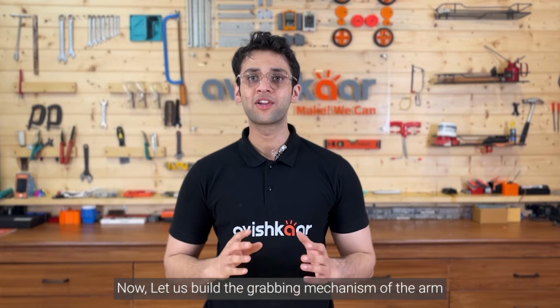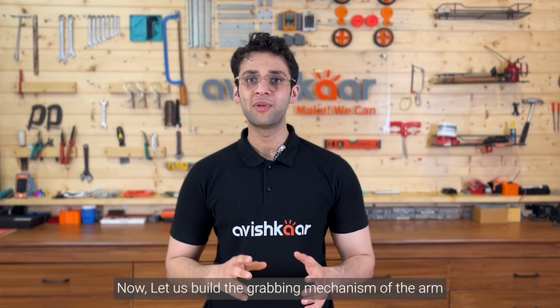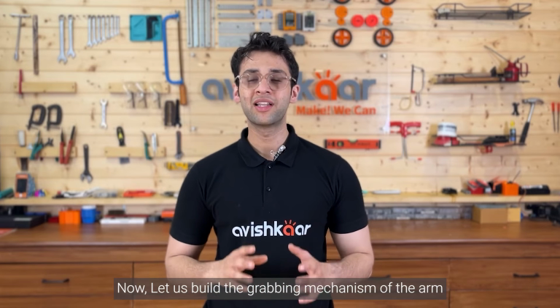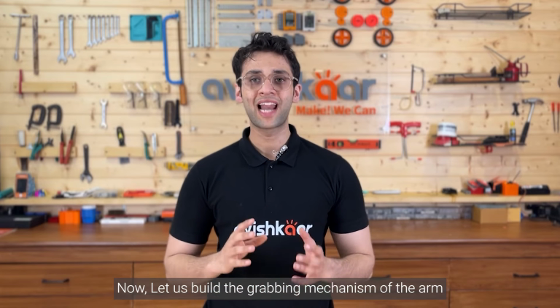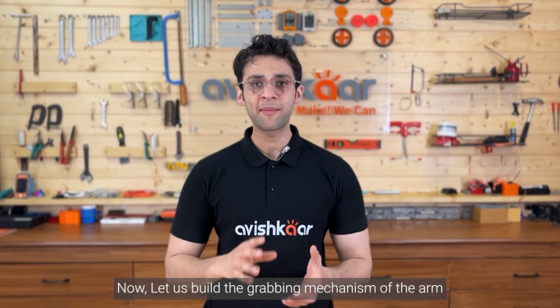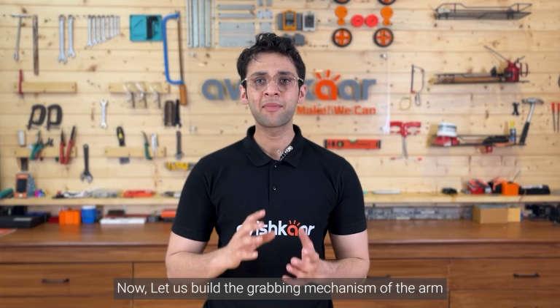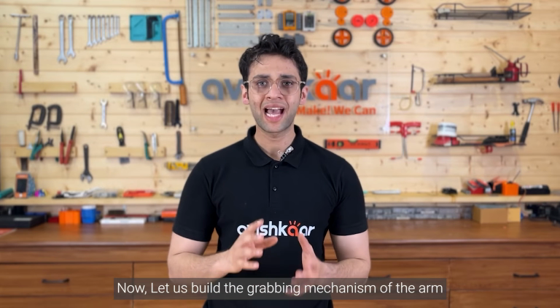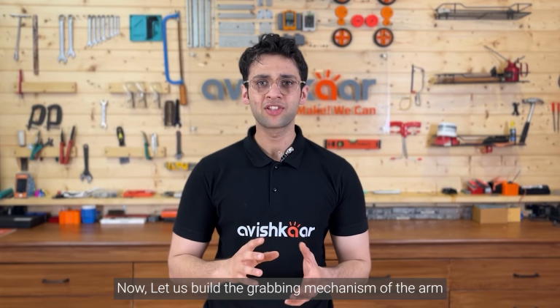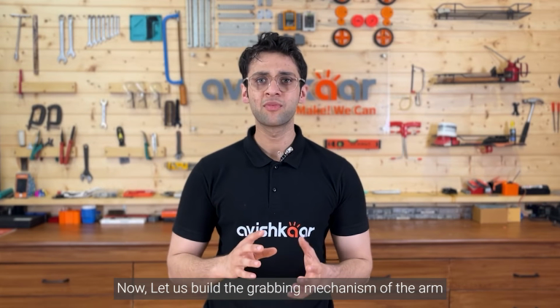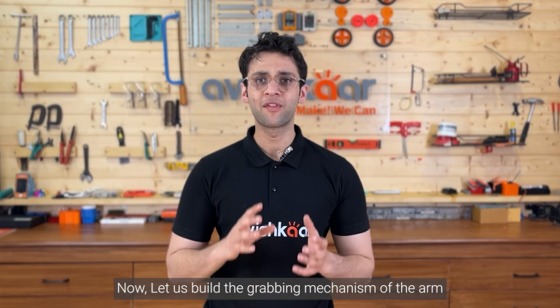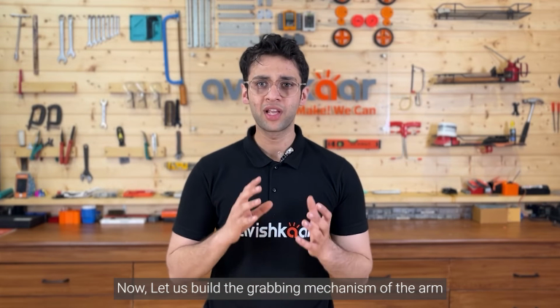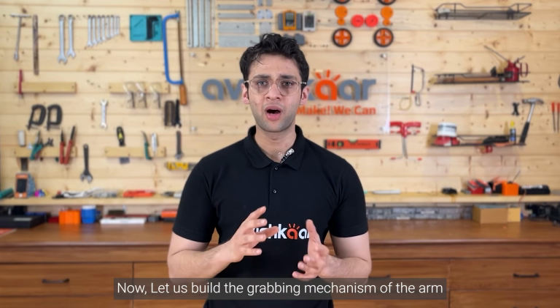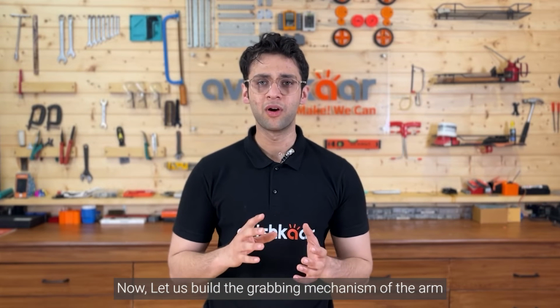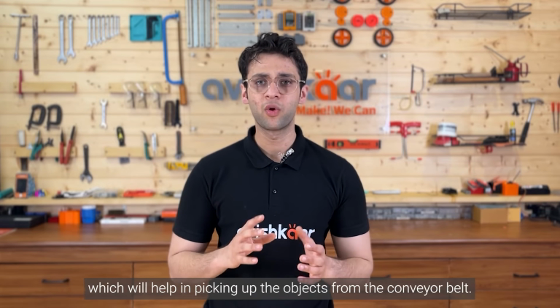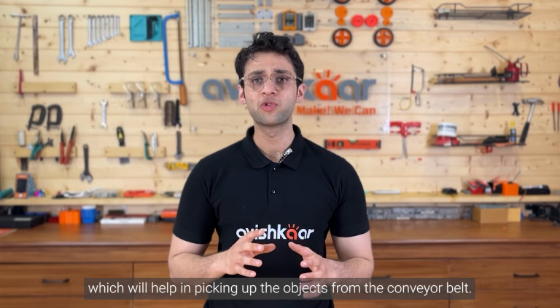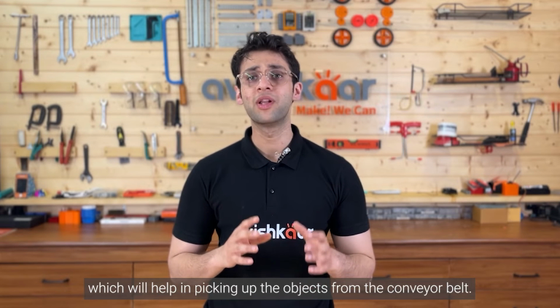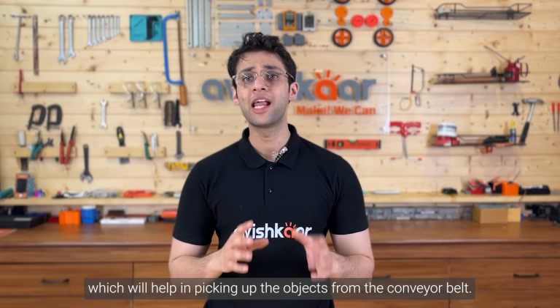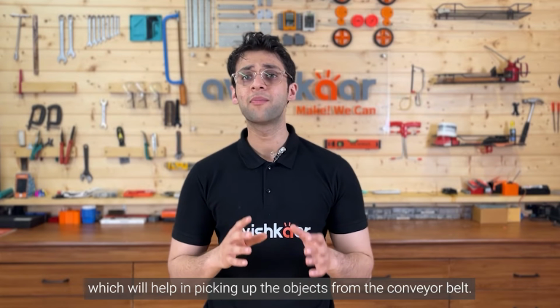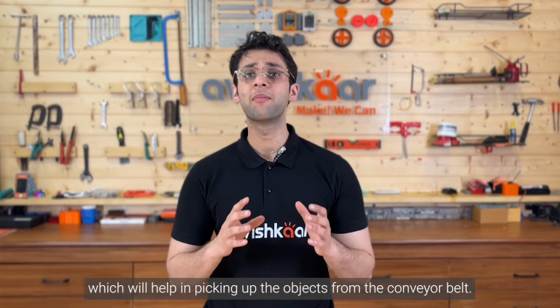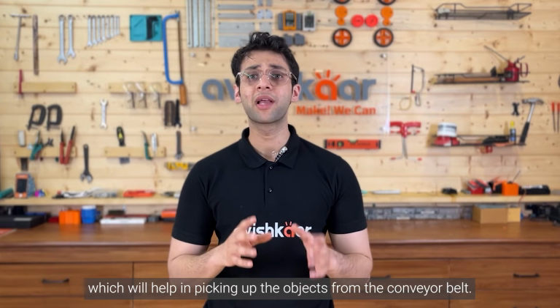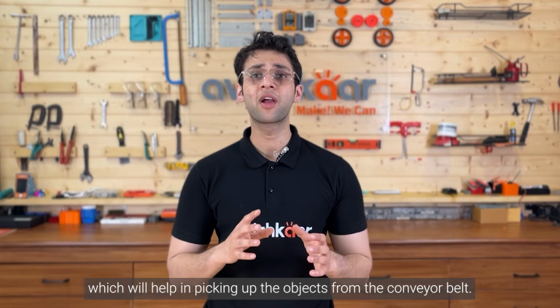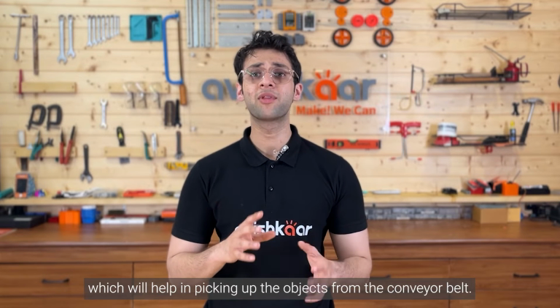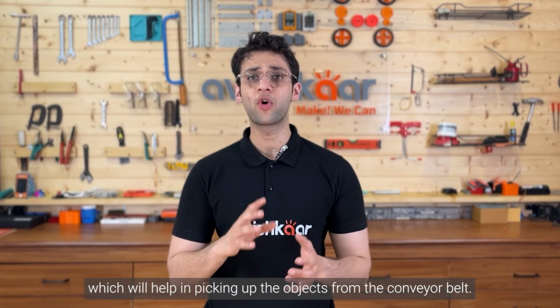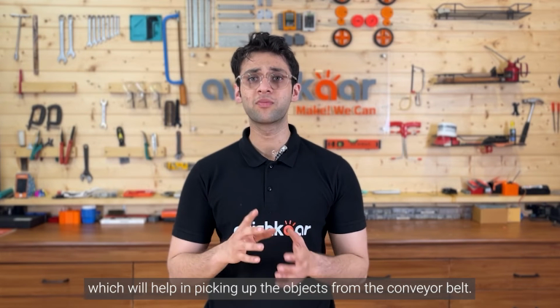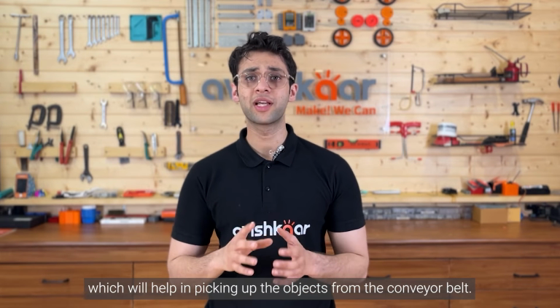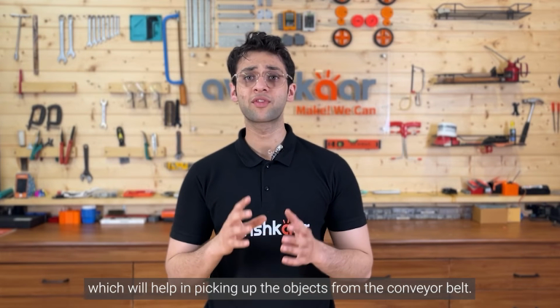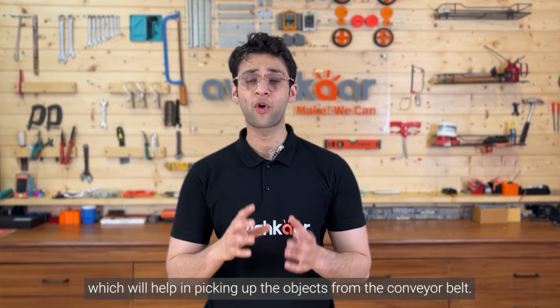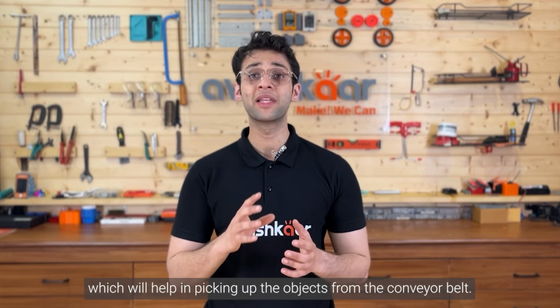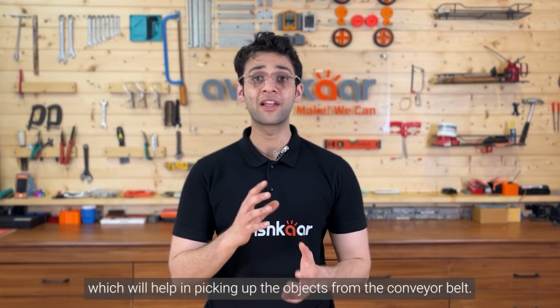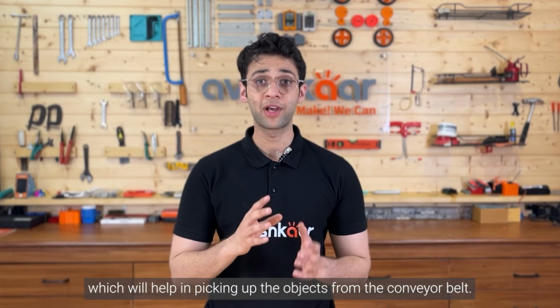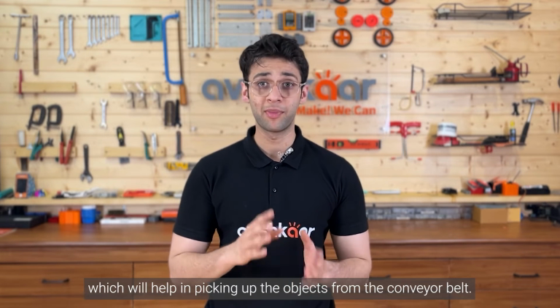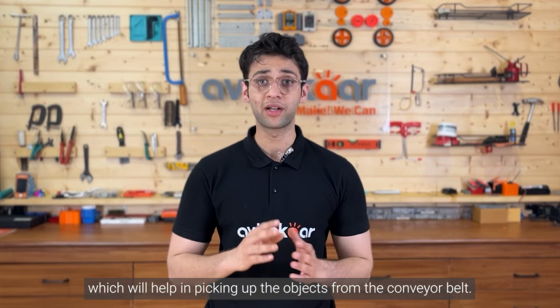Now, let us build the grabbing mechanism of the arm, which will help in picking up the objects from the conveyor belt.